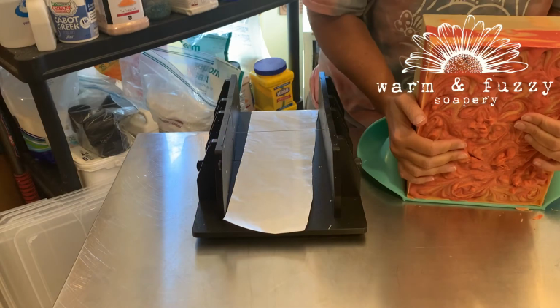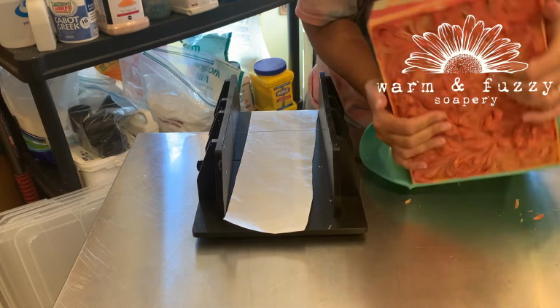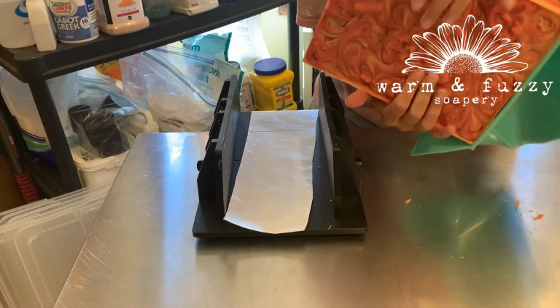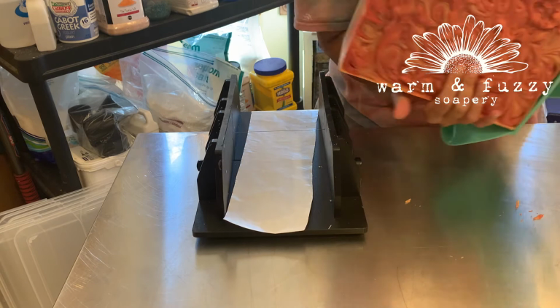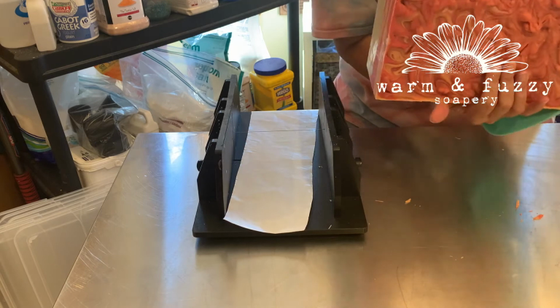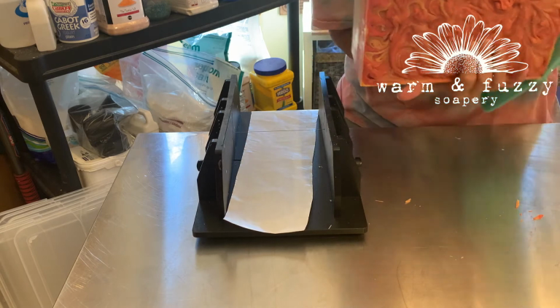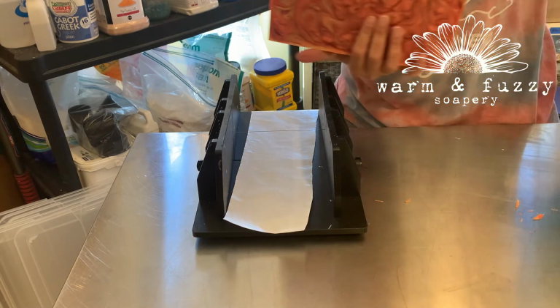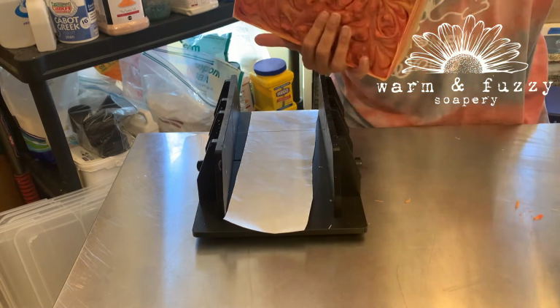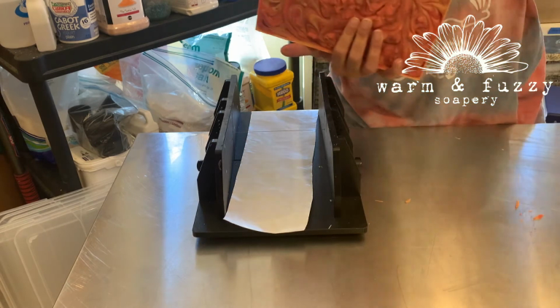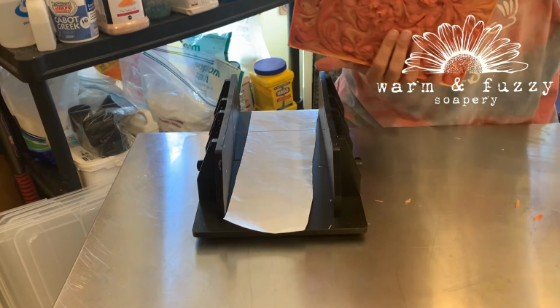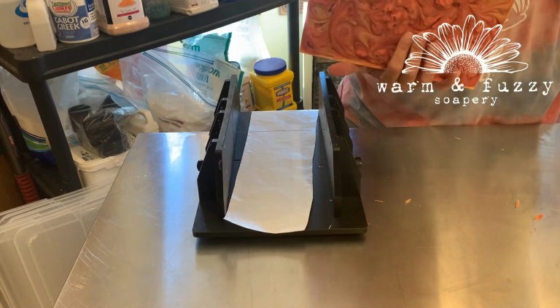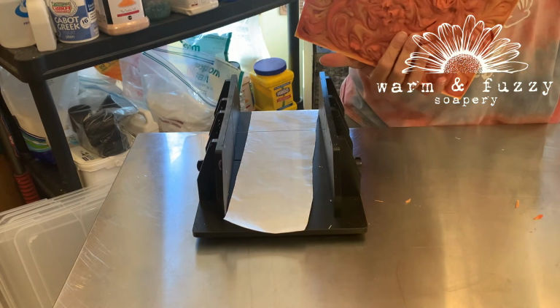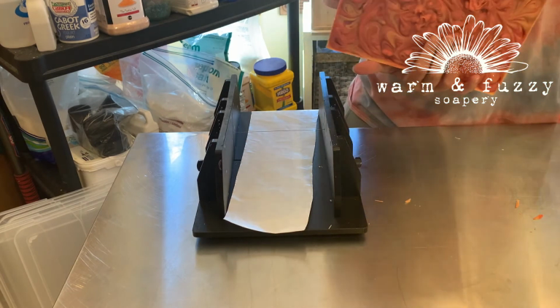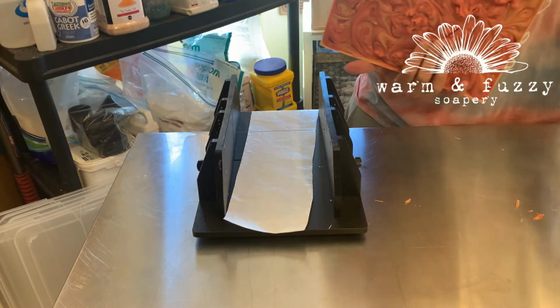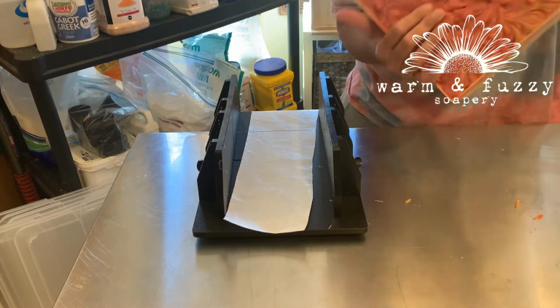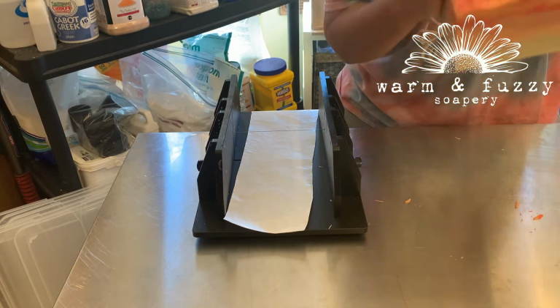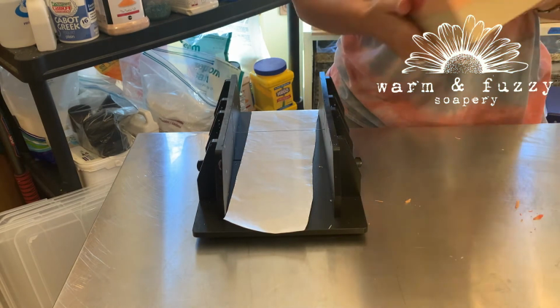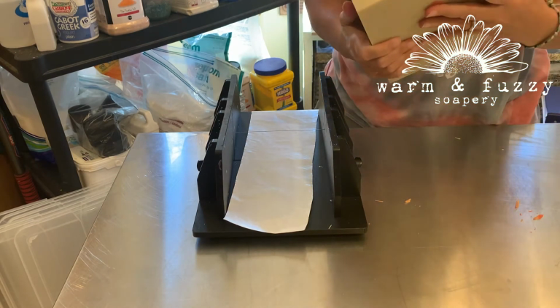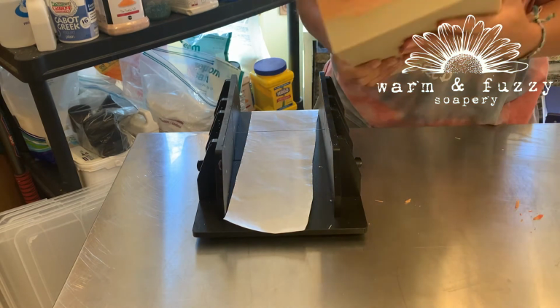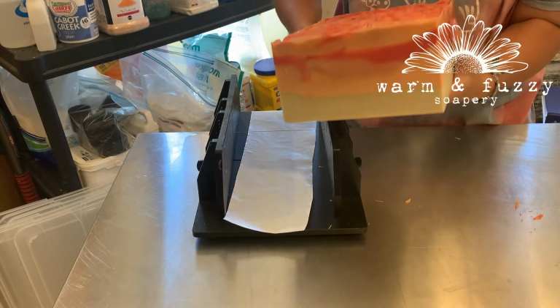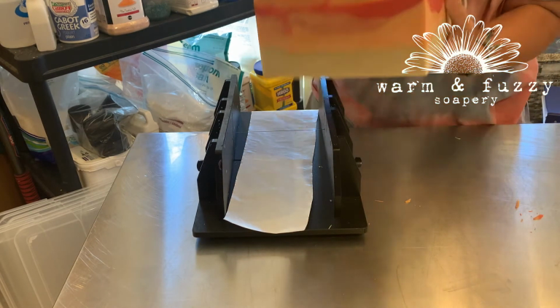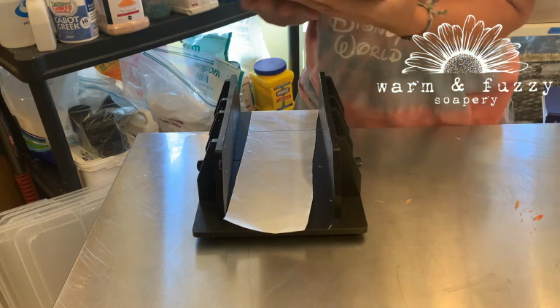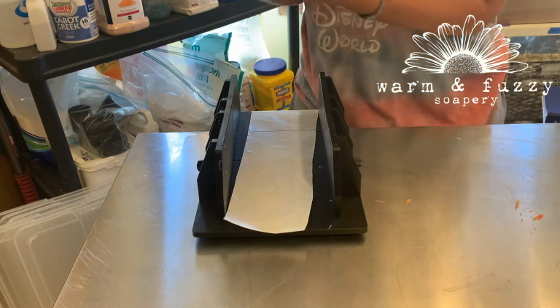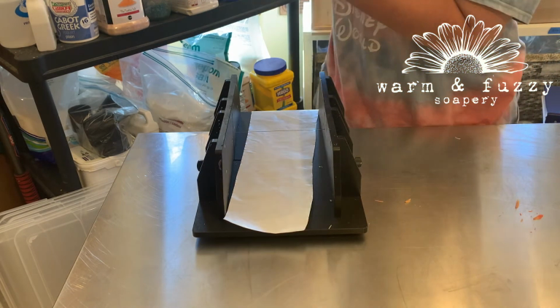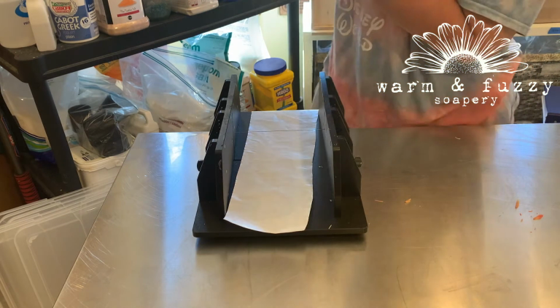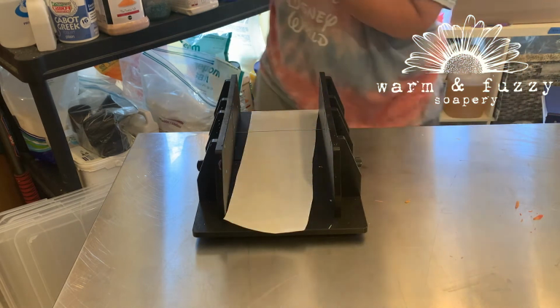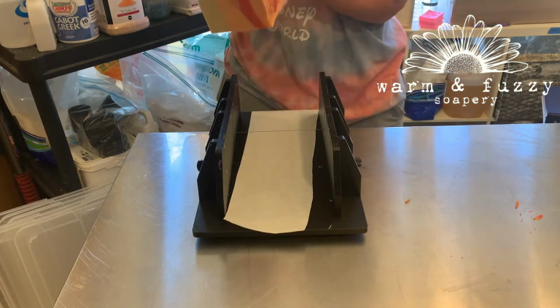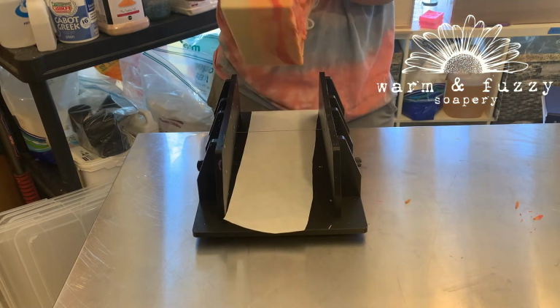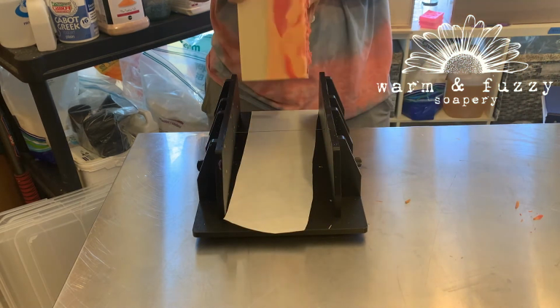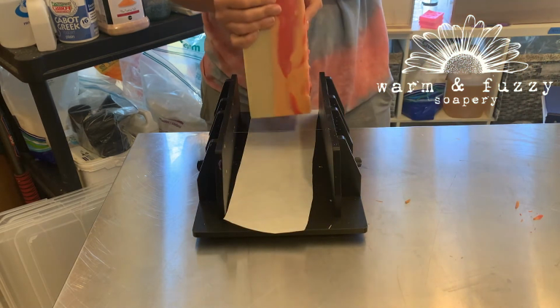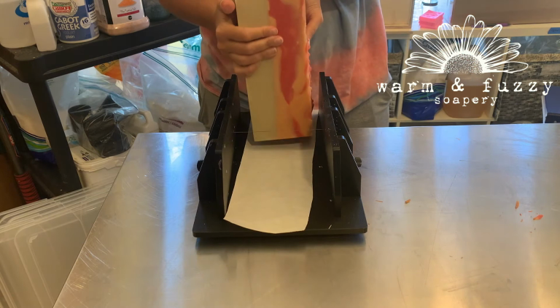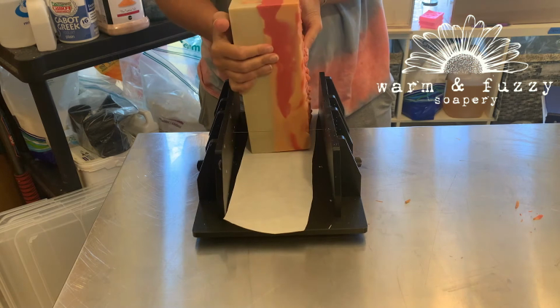As I take it out of the mold, I'm a little bit hopeful — it doesn't look nearly as bad as I anticipated.